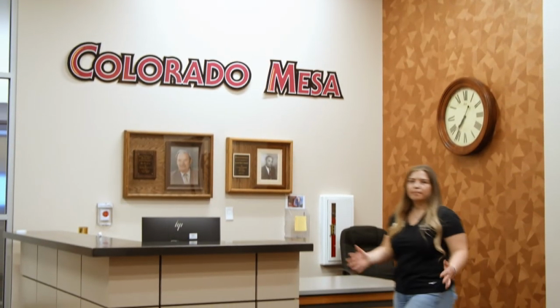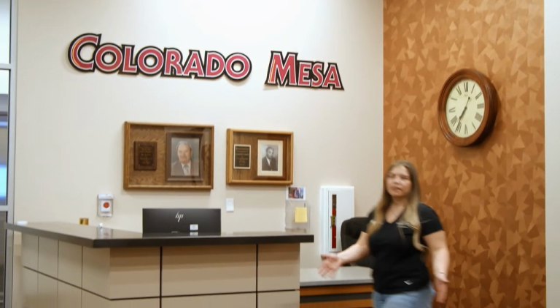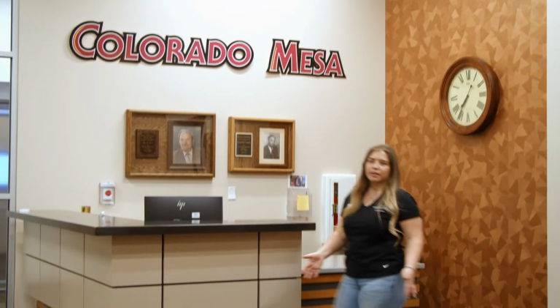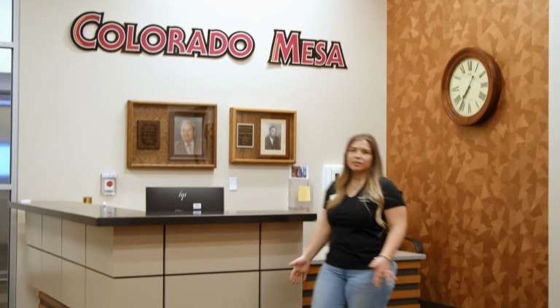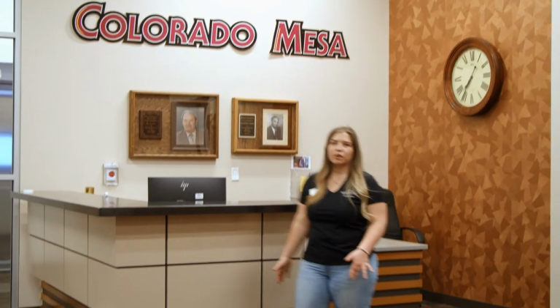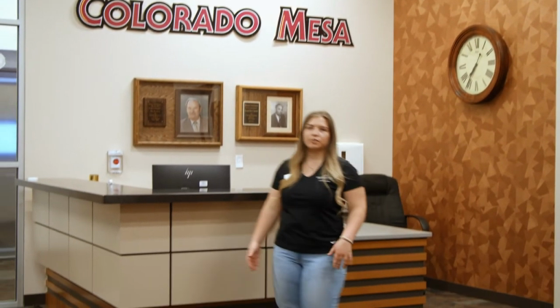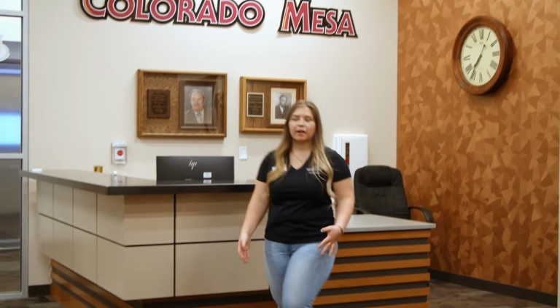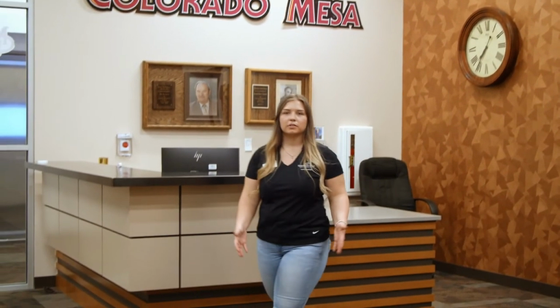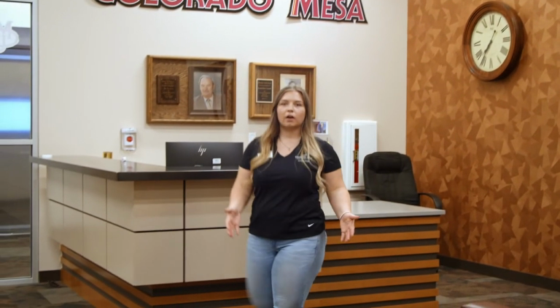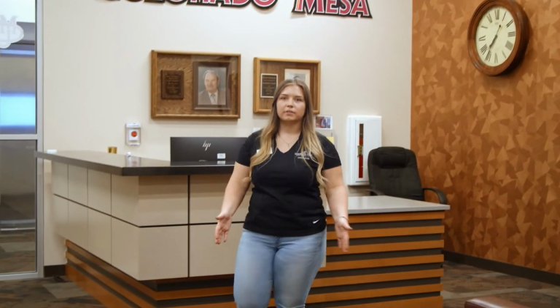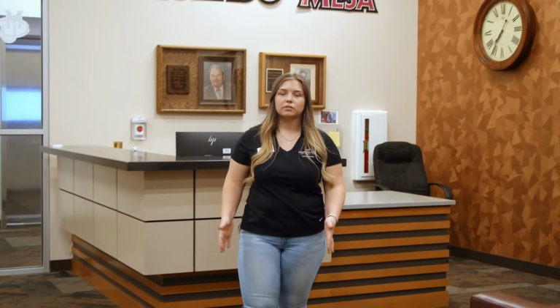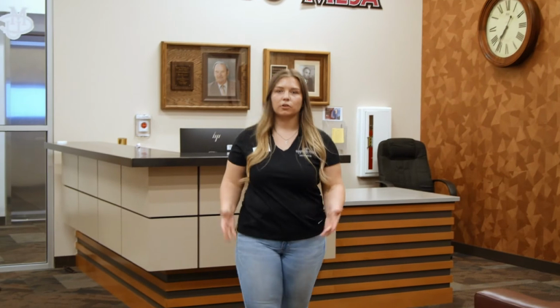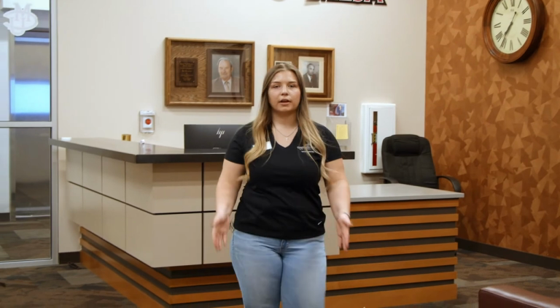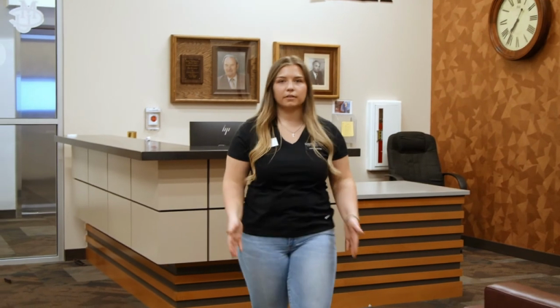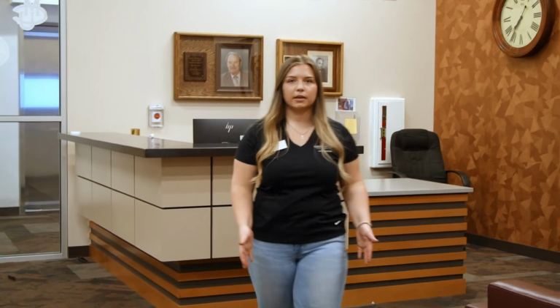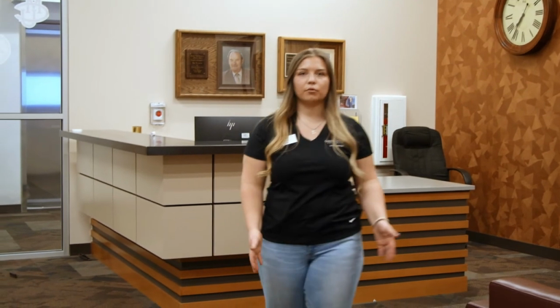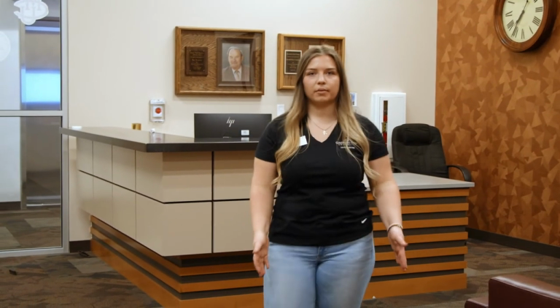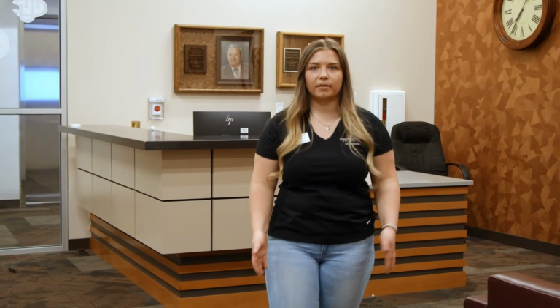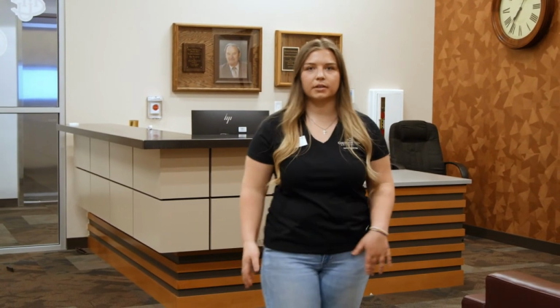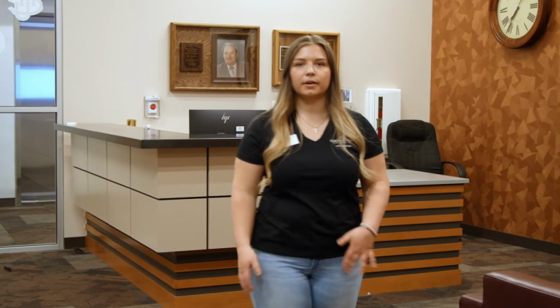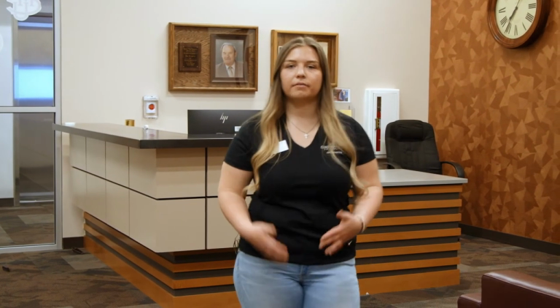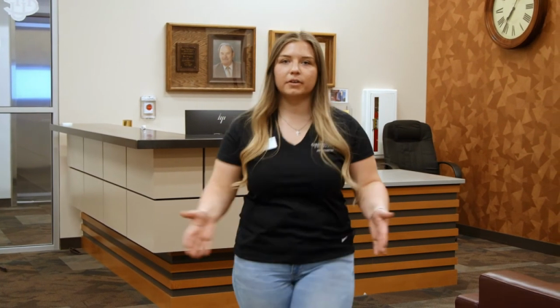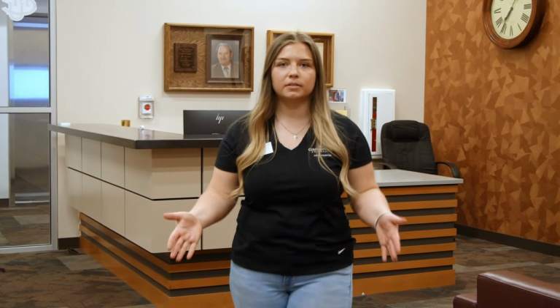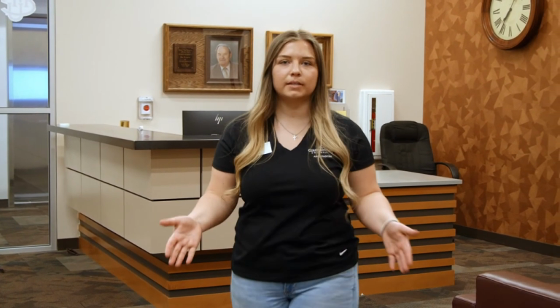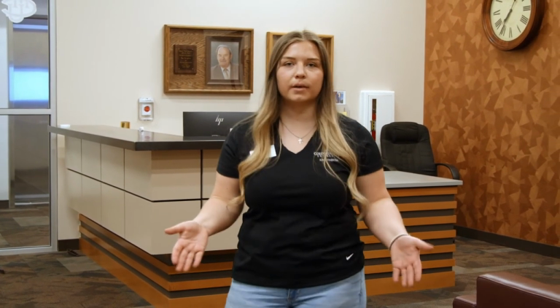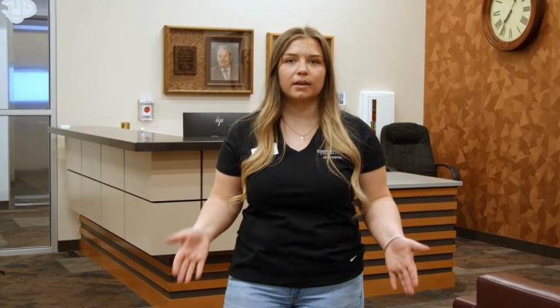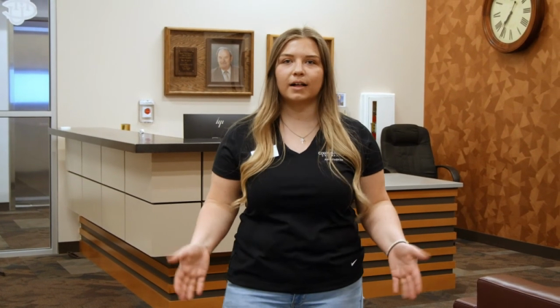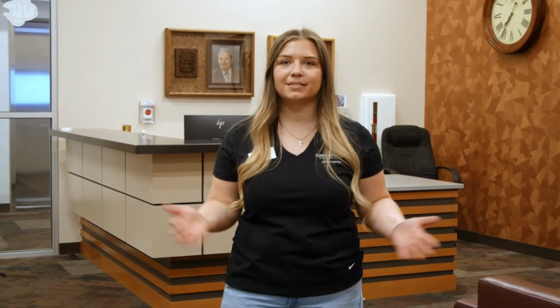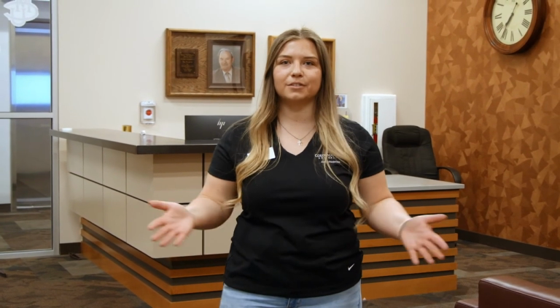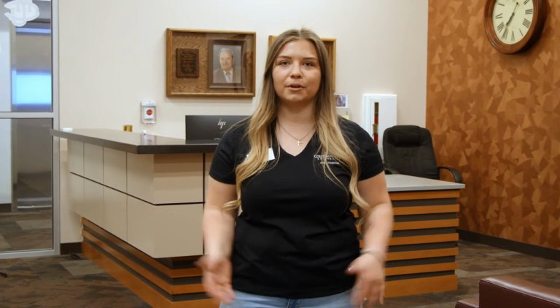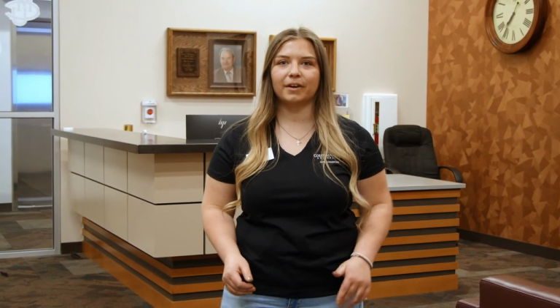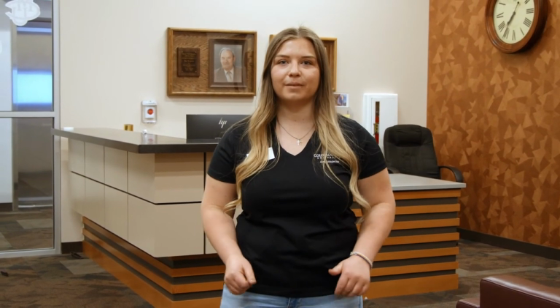Many of the kinesiology faculty's offices are located on the second floor of the Maverick Center. If you ever need to speak to them outside of class, this is where you'll find them.